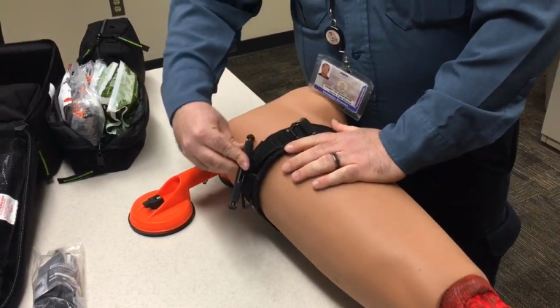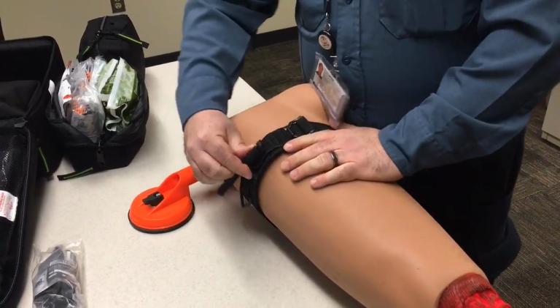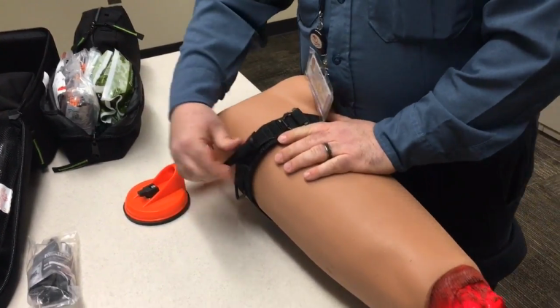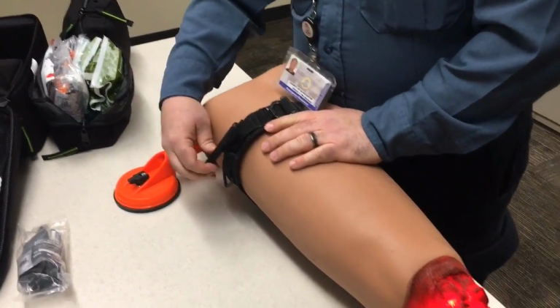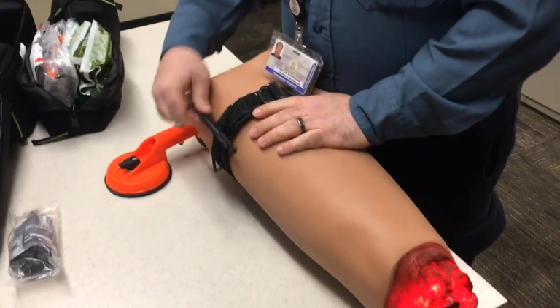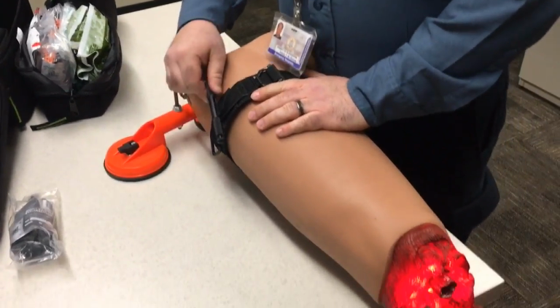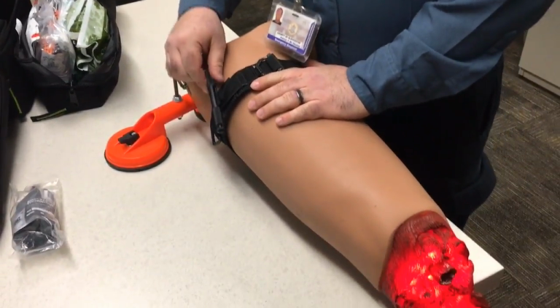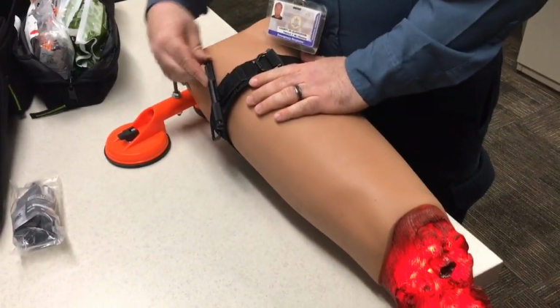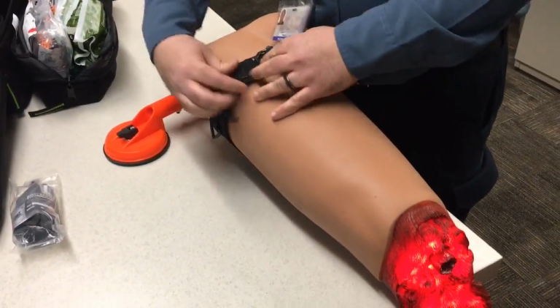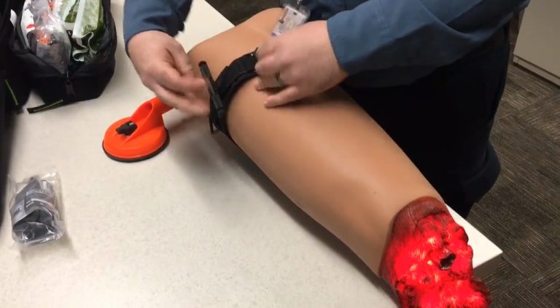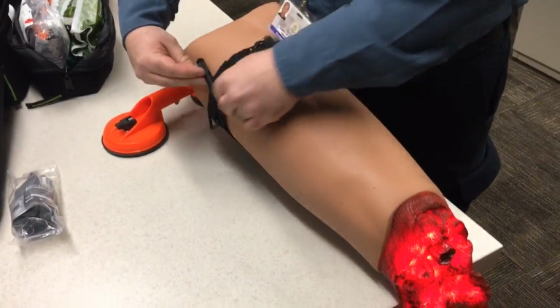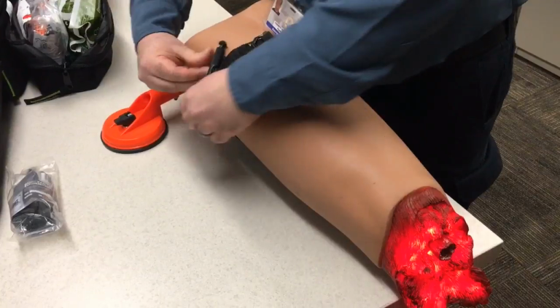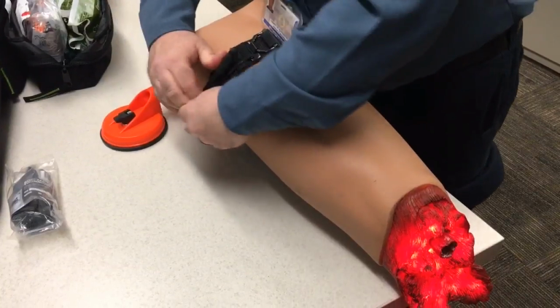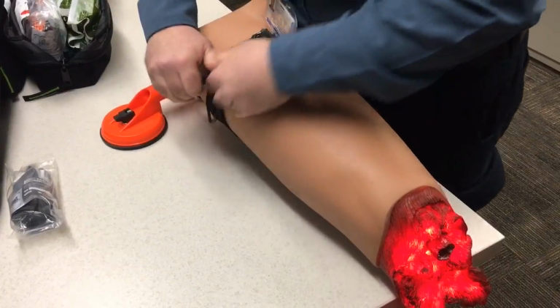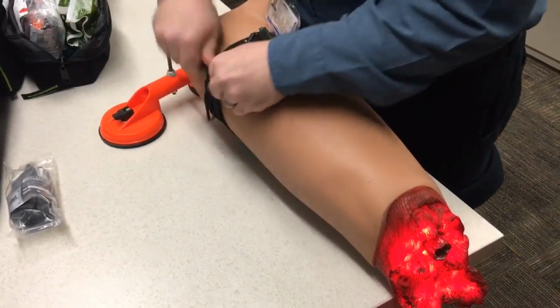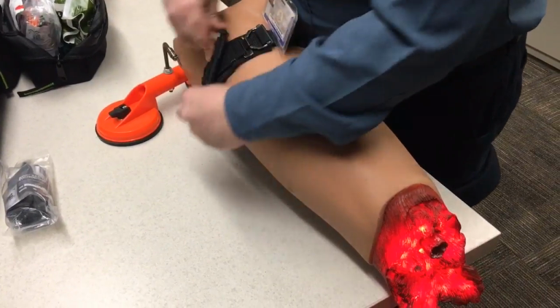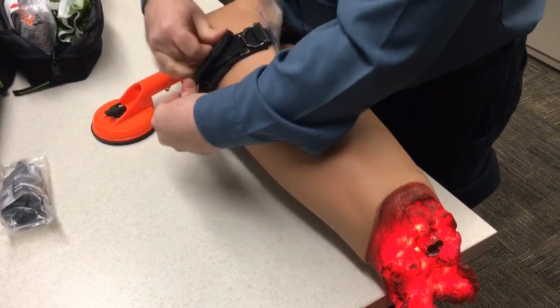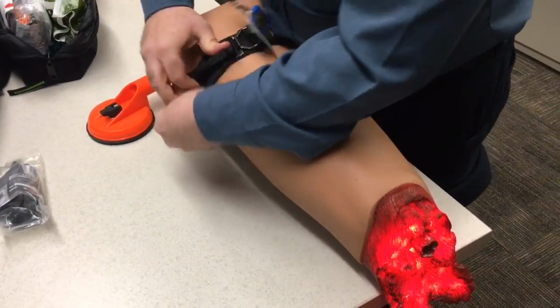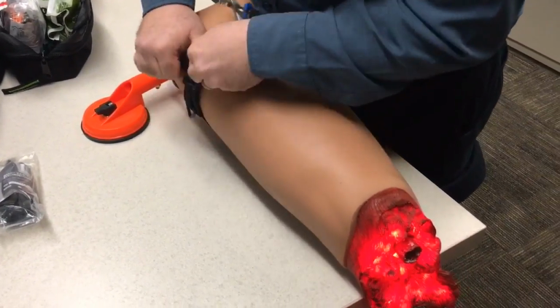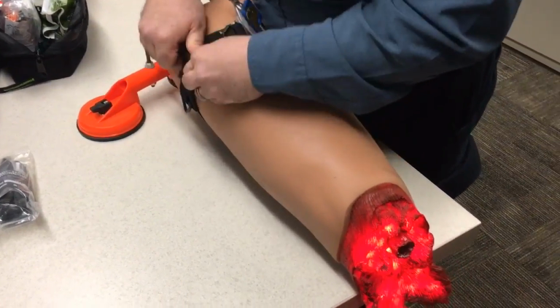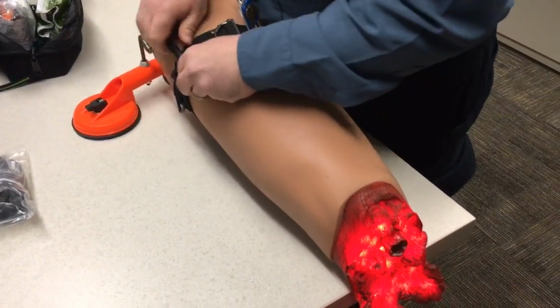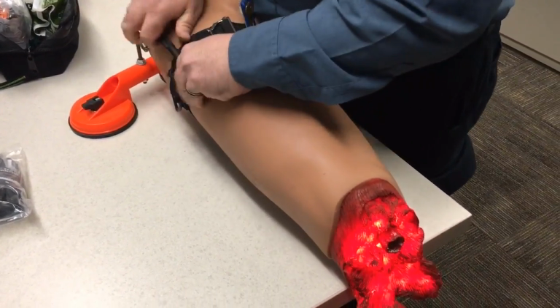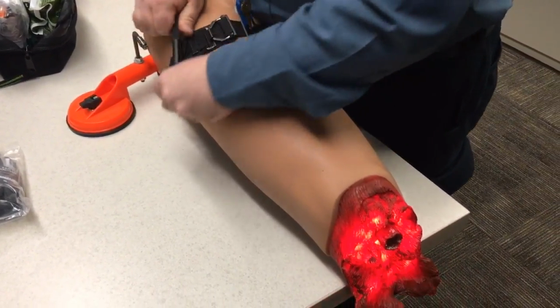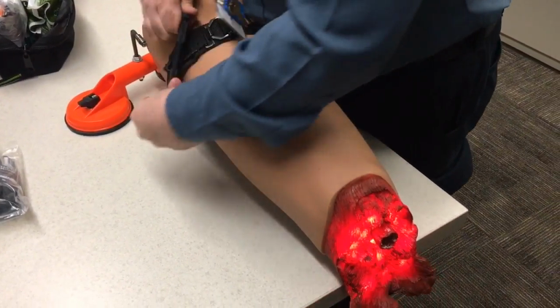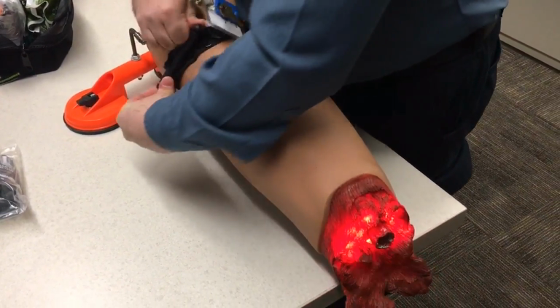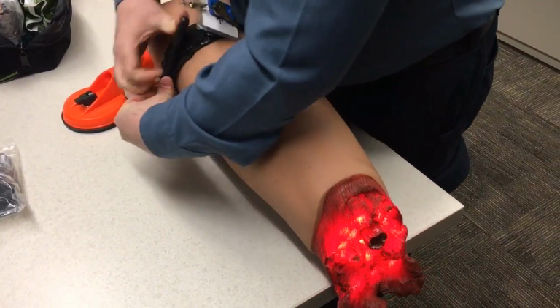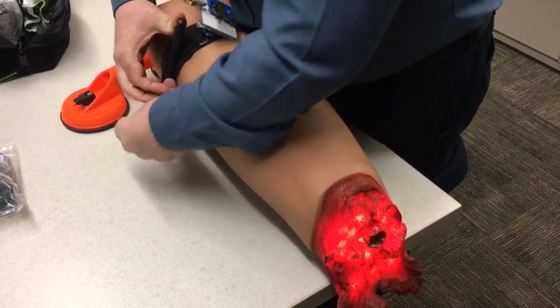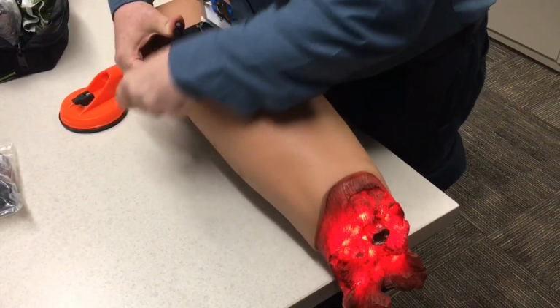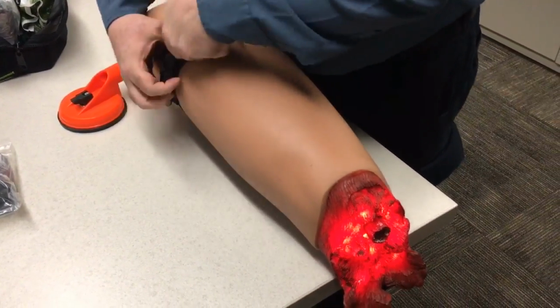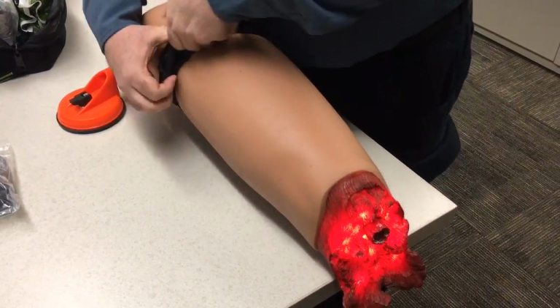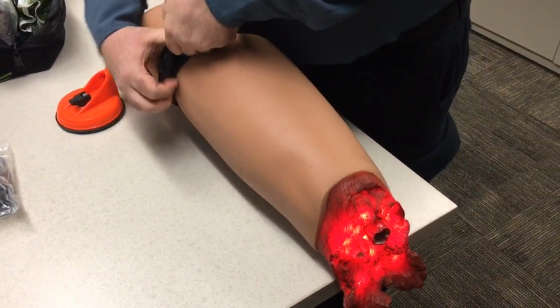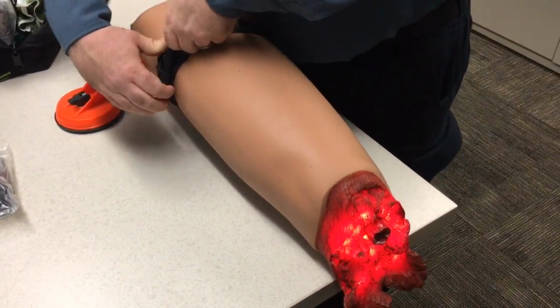I'm going to turn this piece here — this is called a windlass. I'm going to turn it until I see my lights turn off on the mannequin.